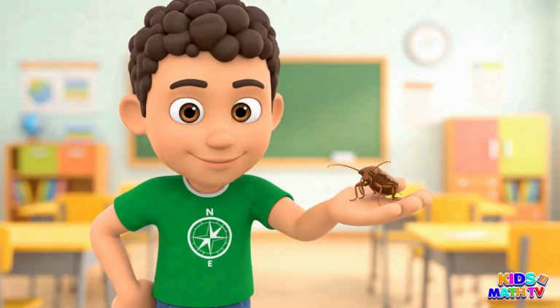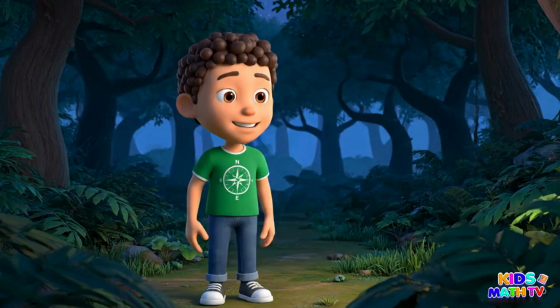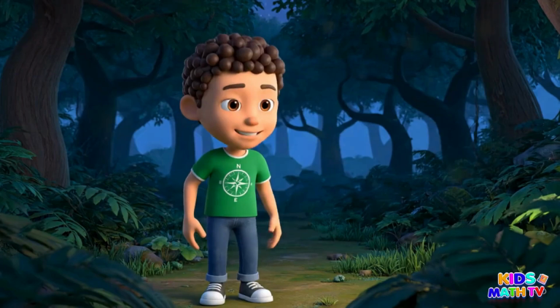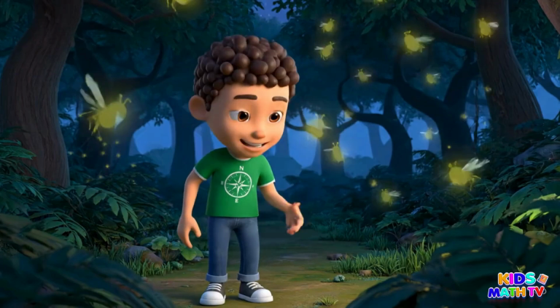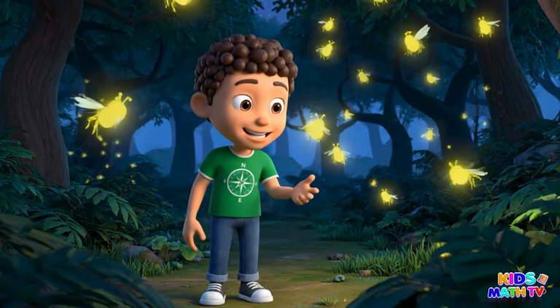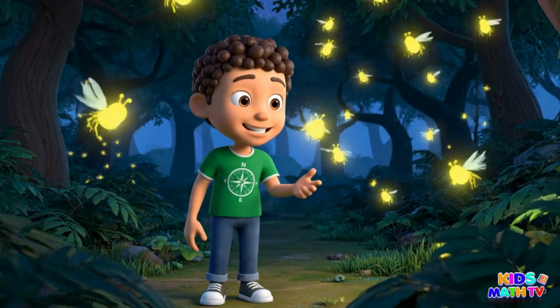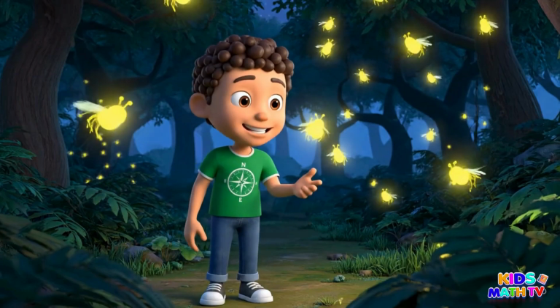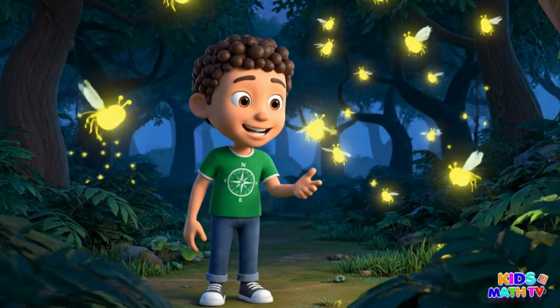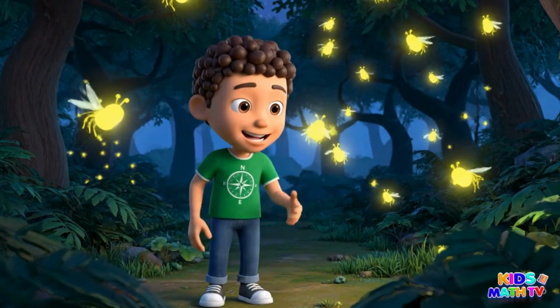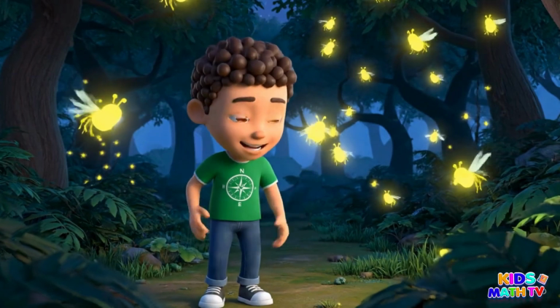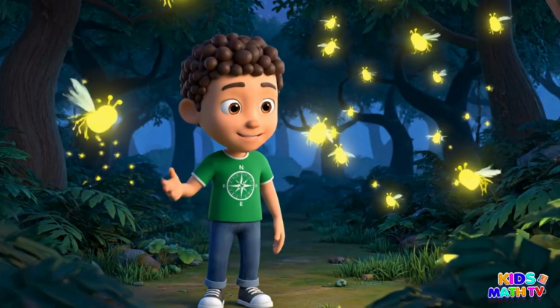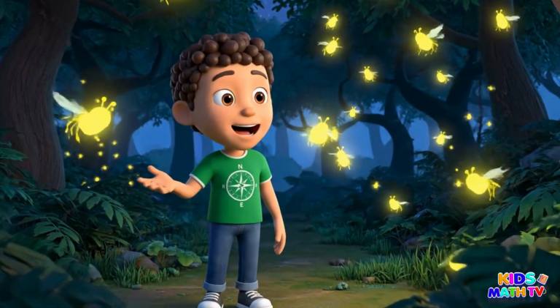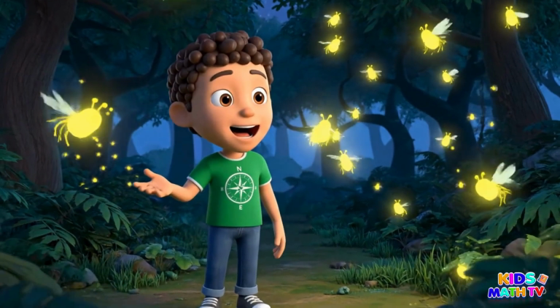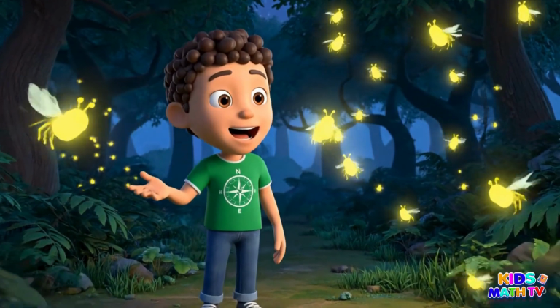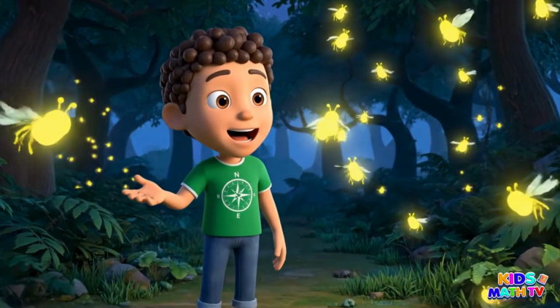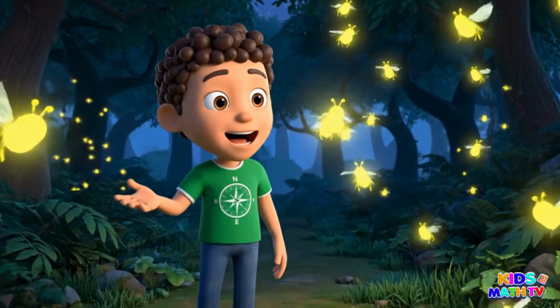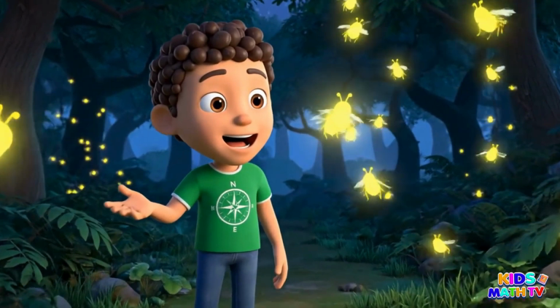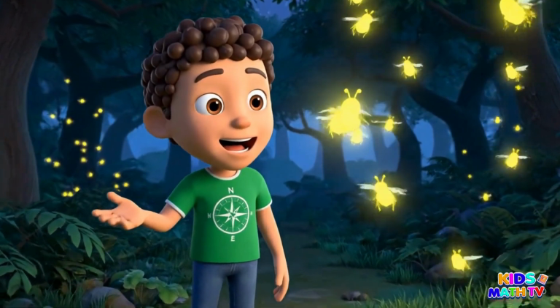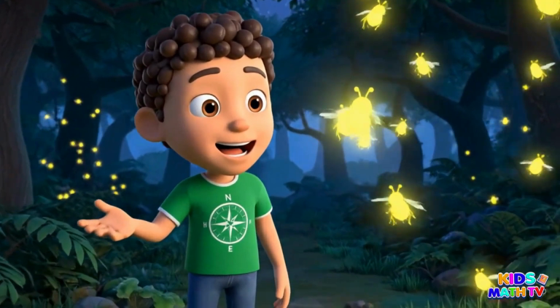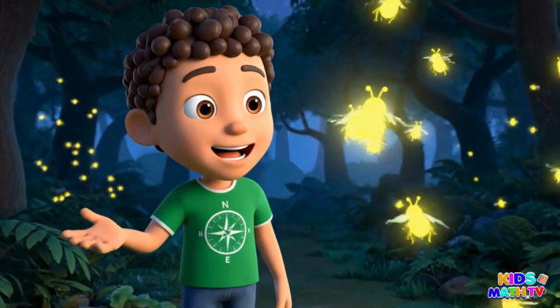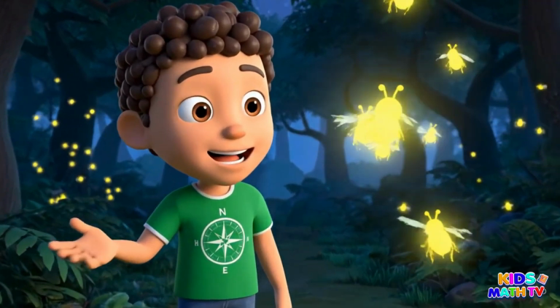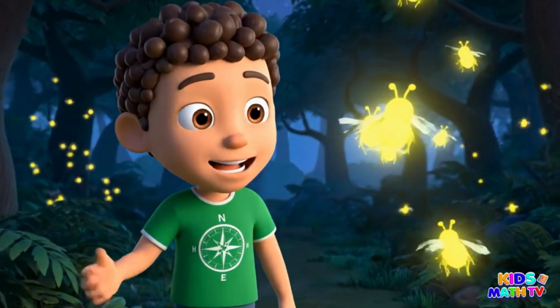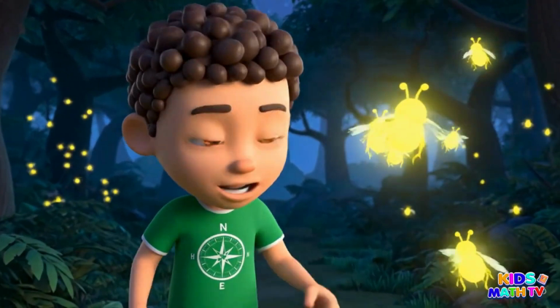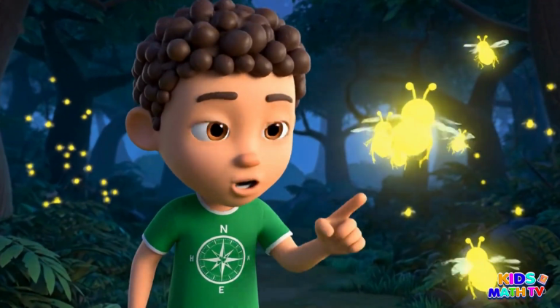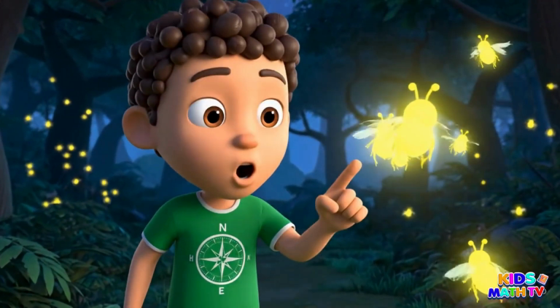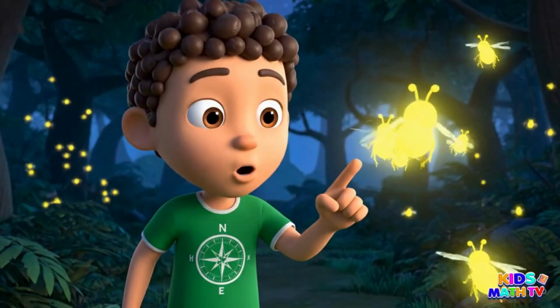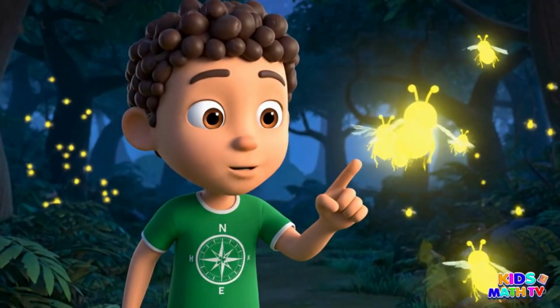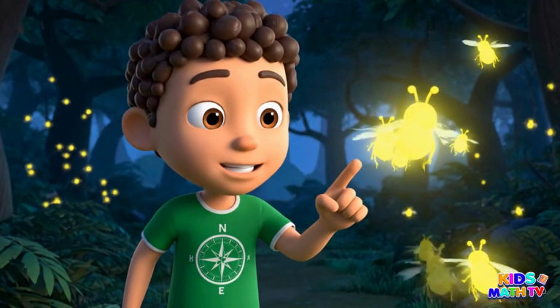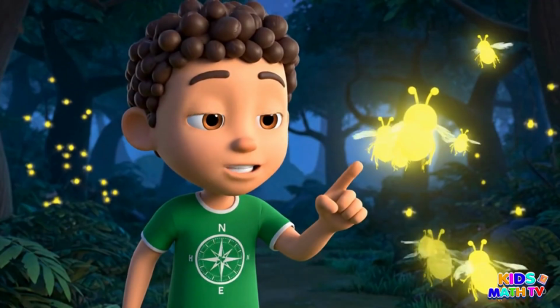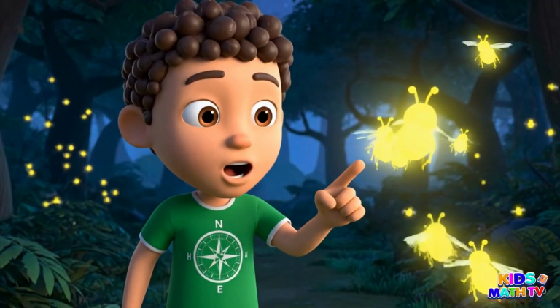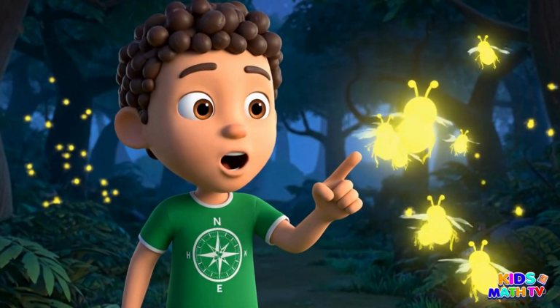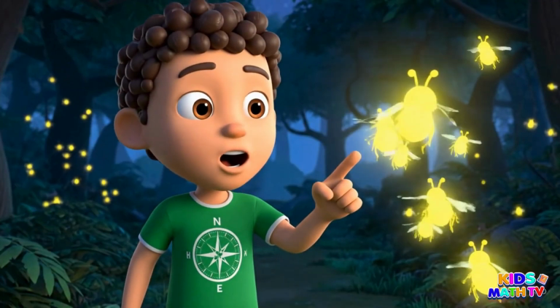This is a firefly. It glows in the dark.